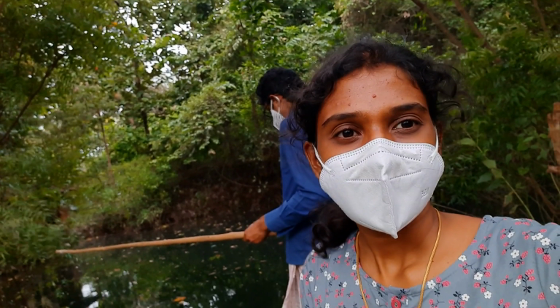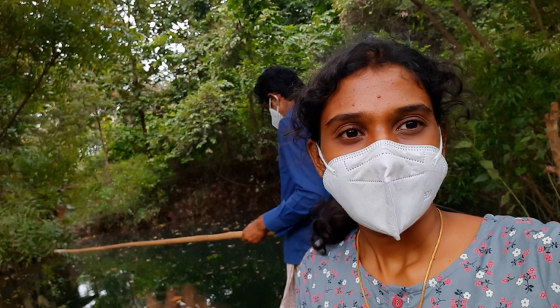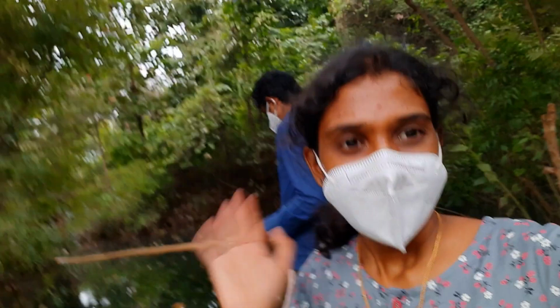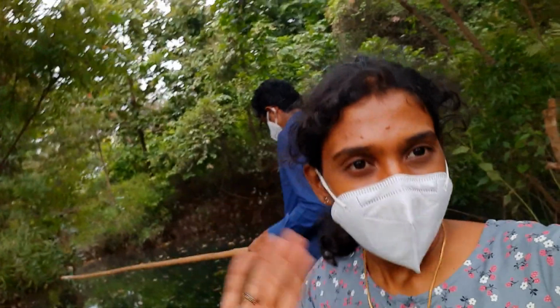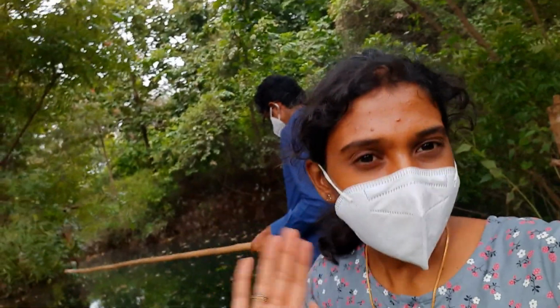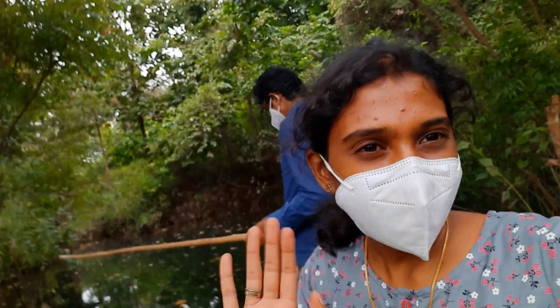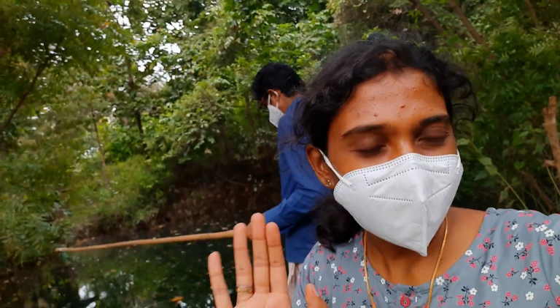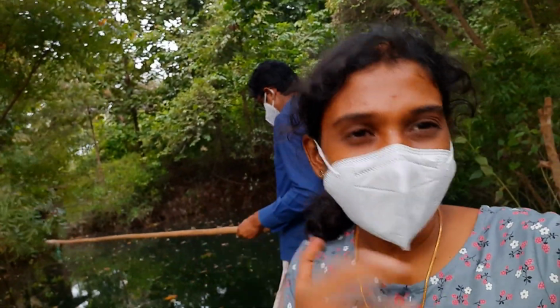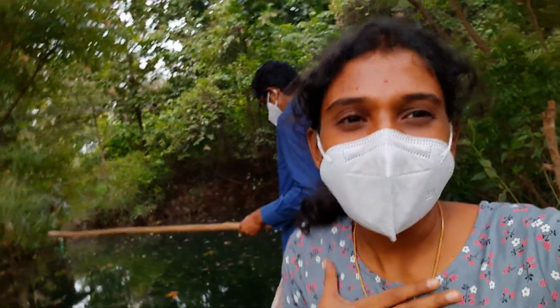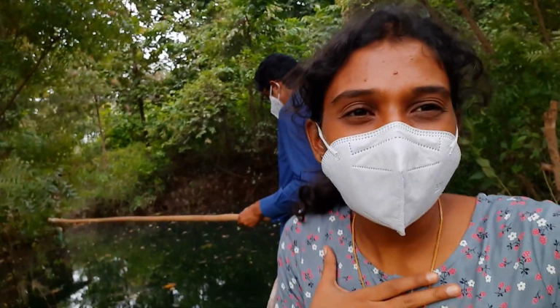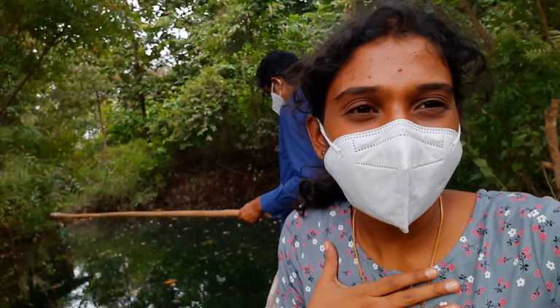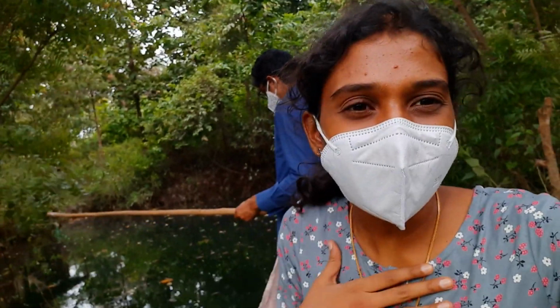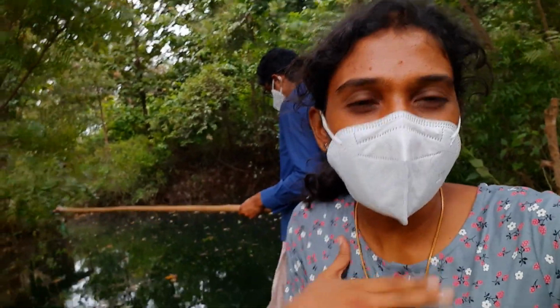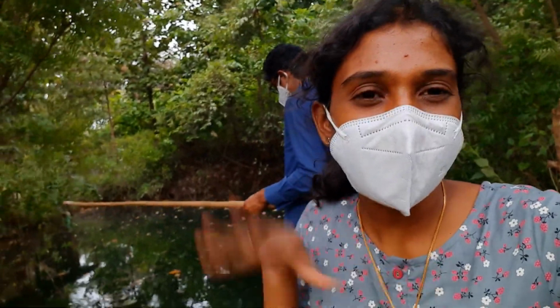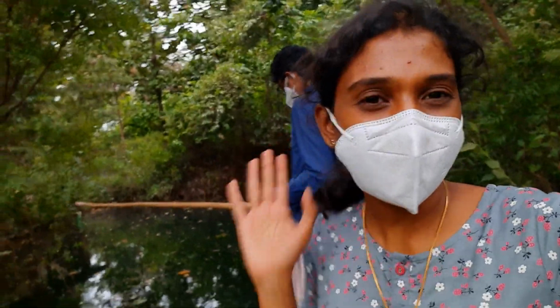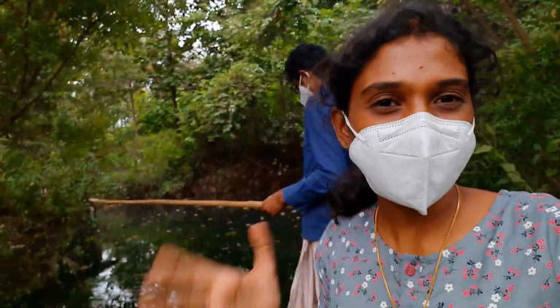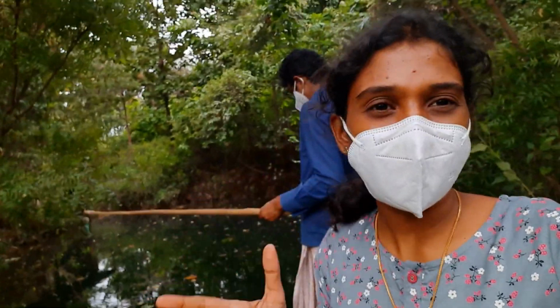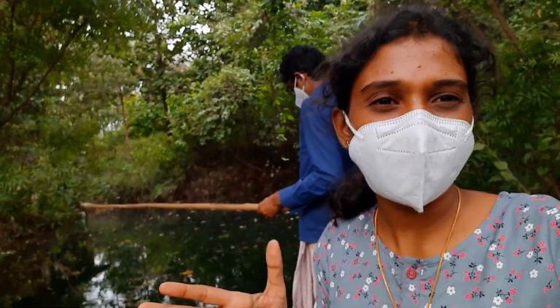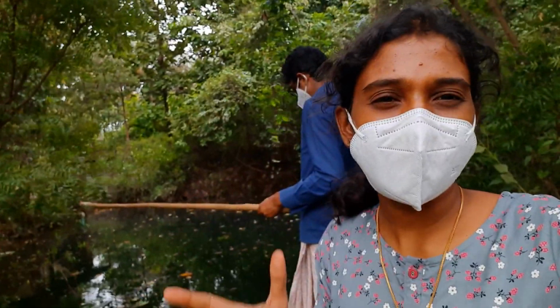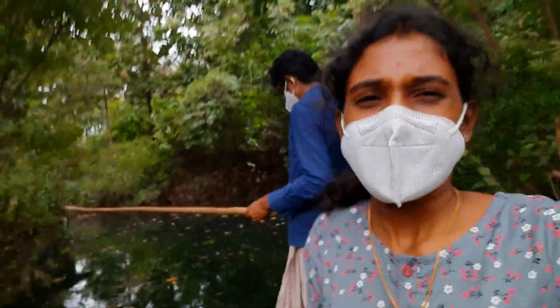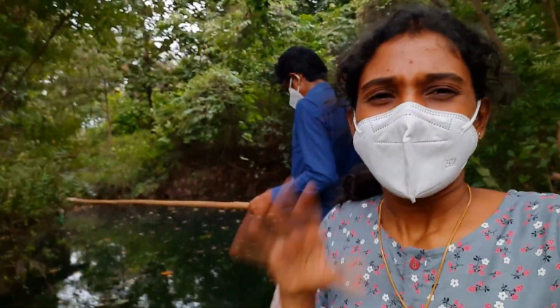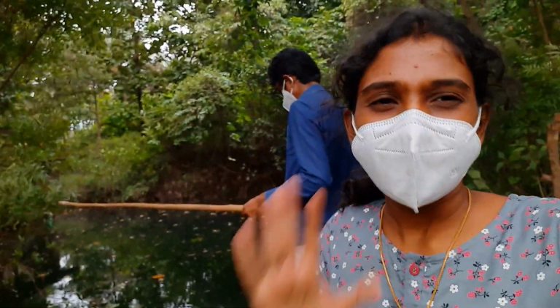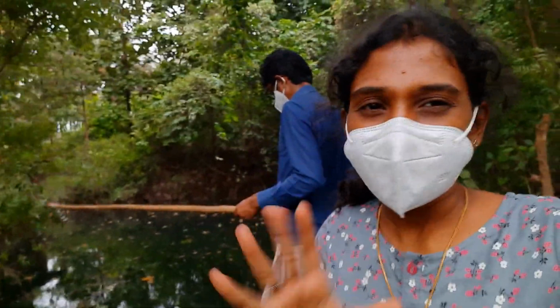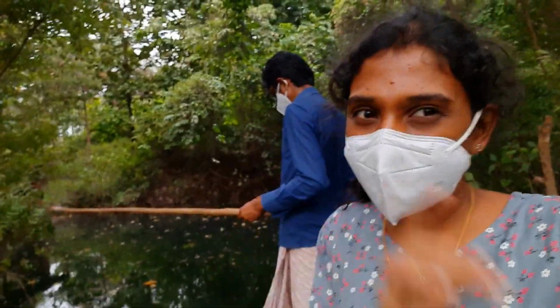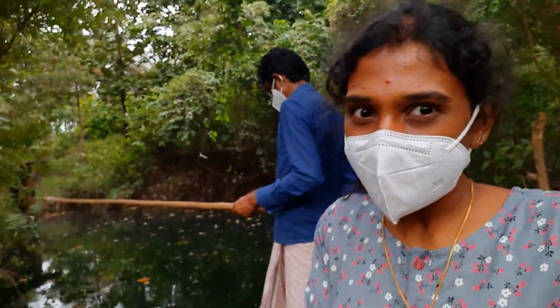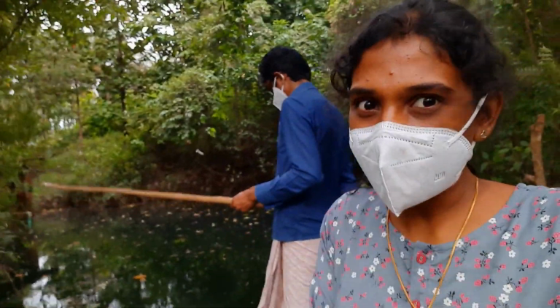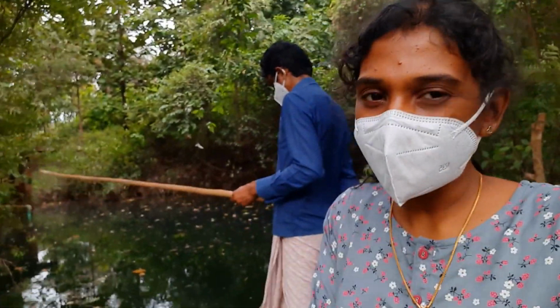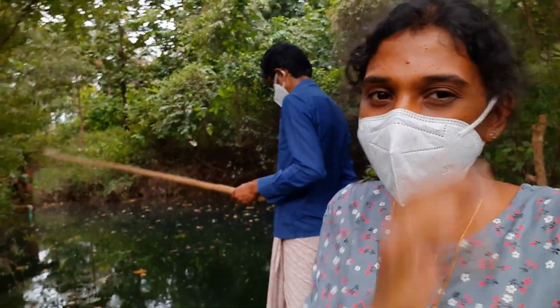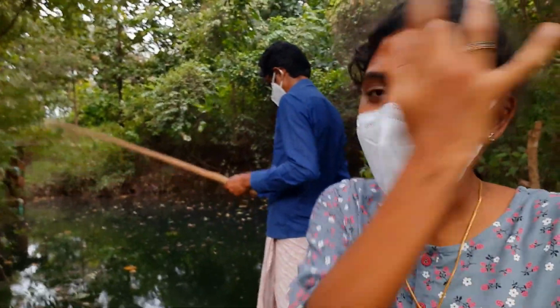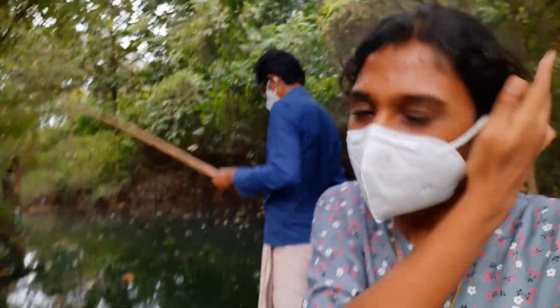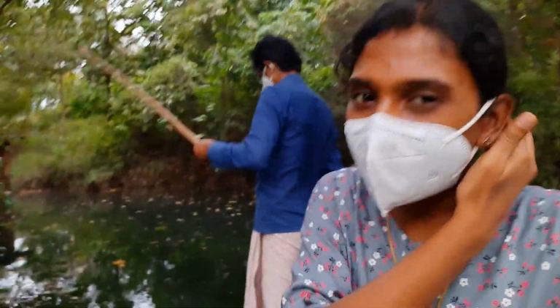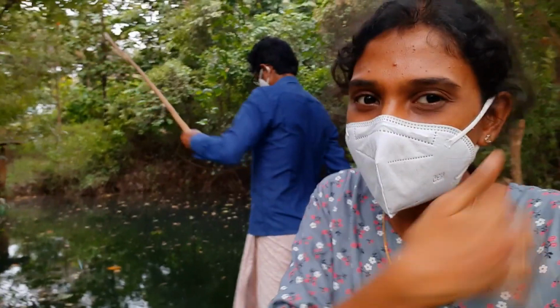Hi friends, welcome to Roman Mills. This is our special cooking video.